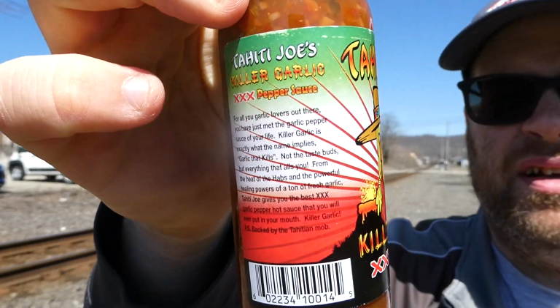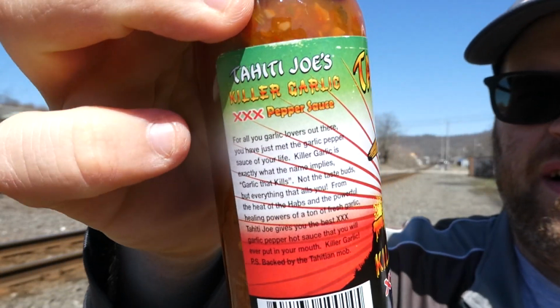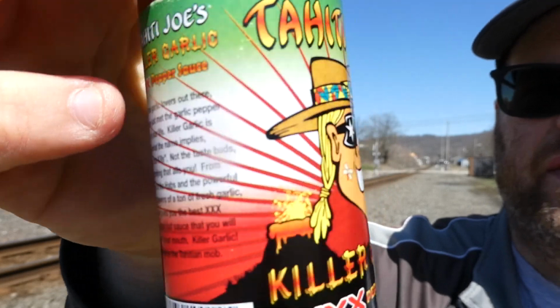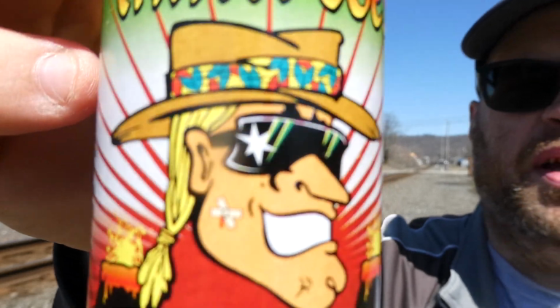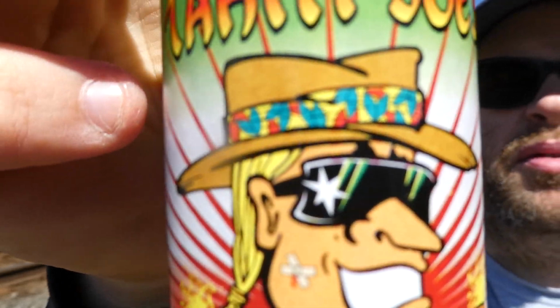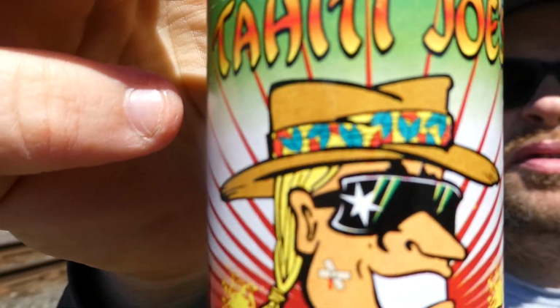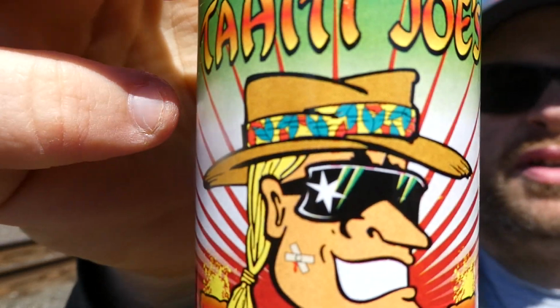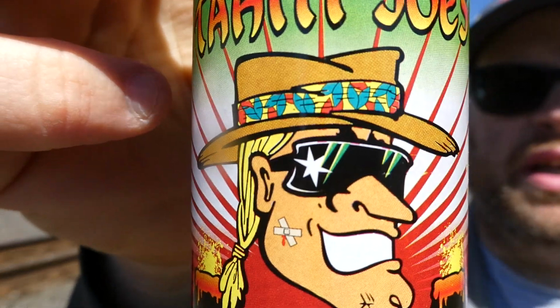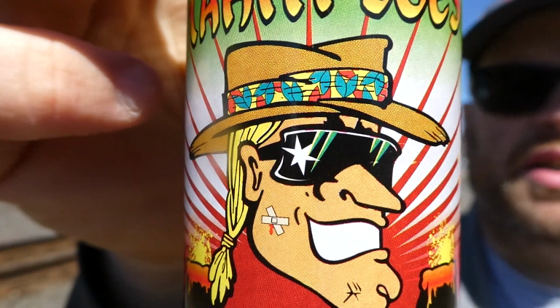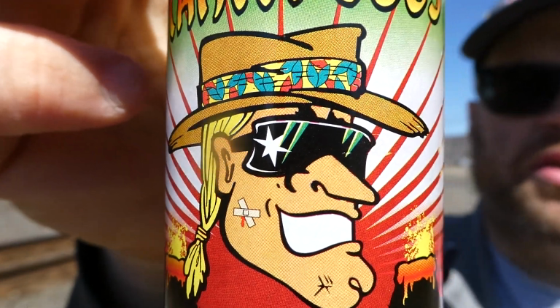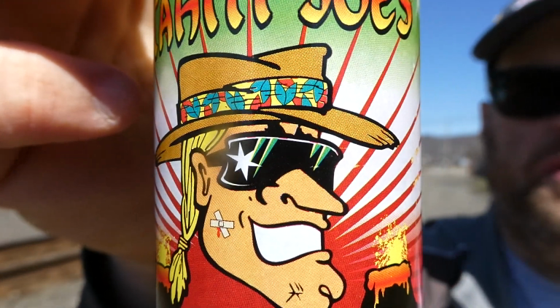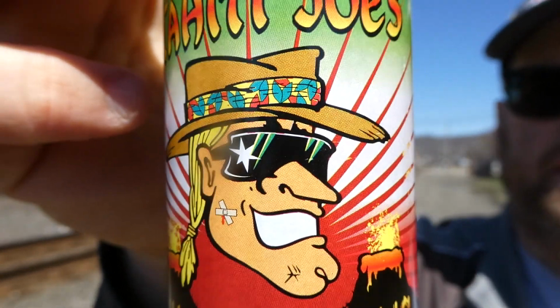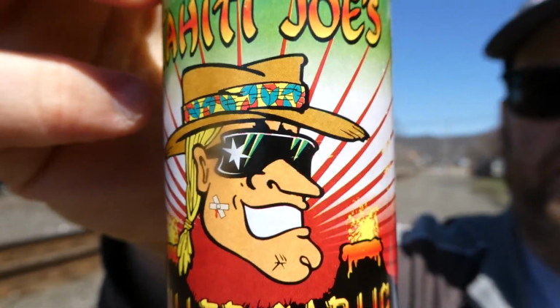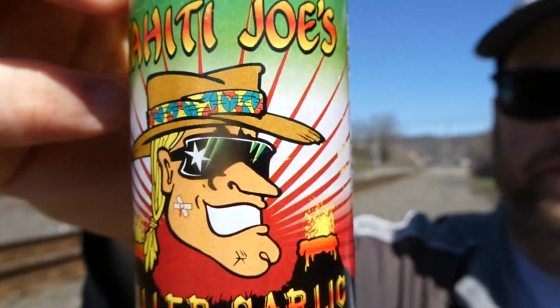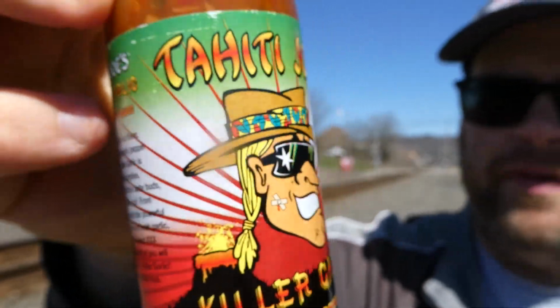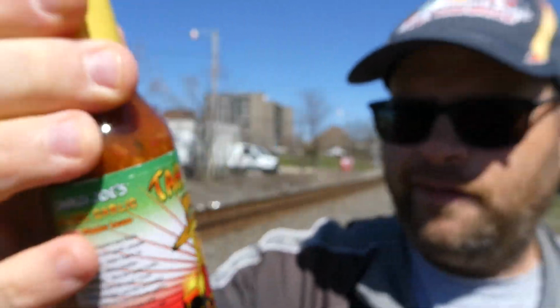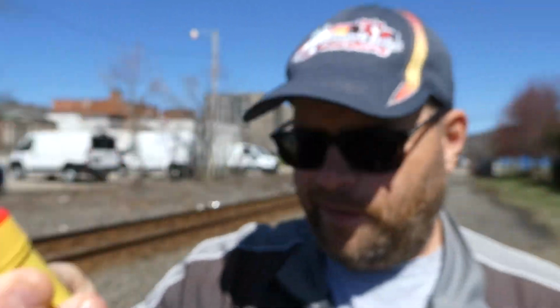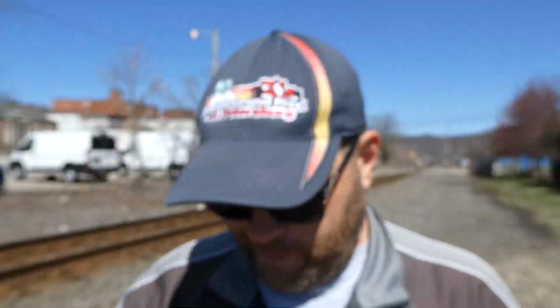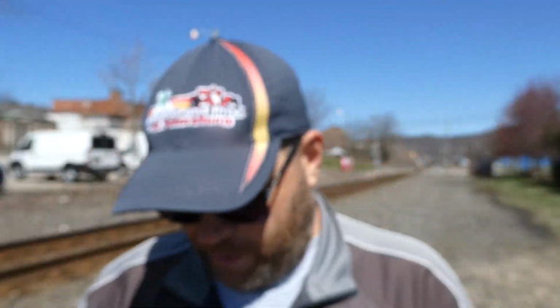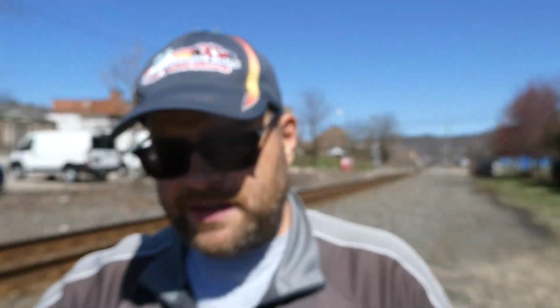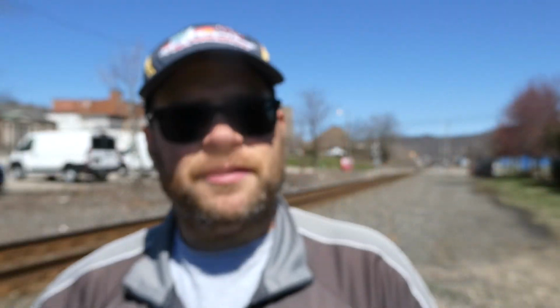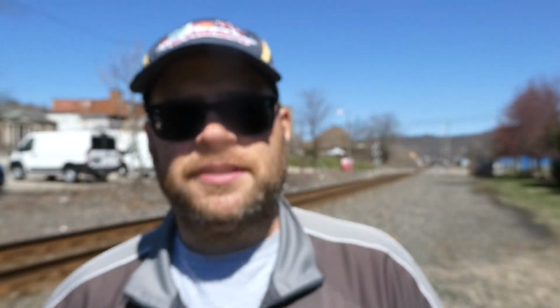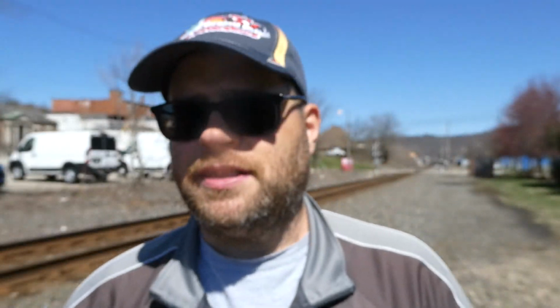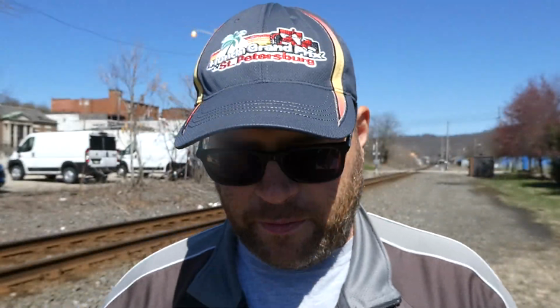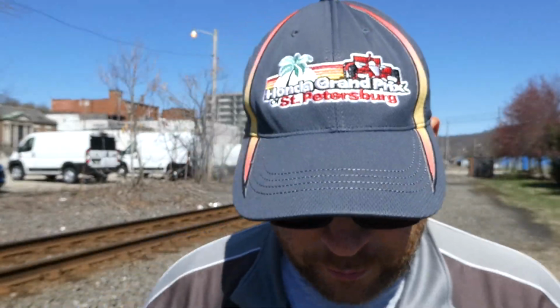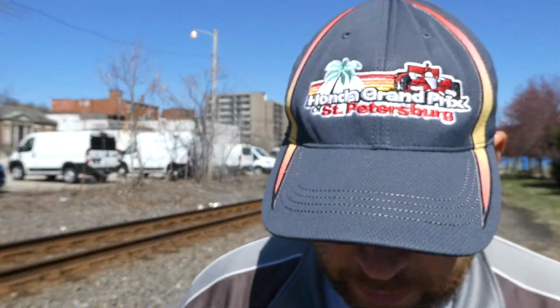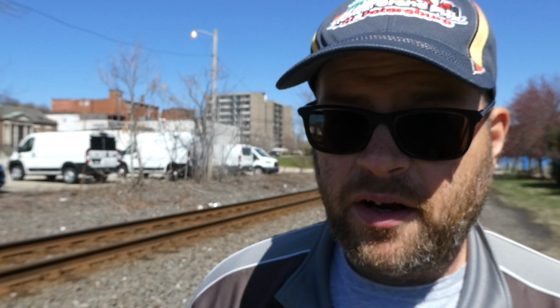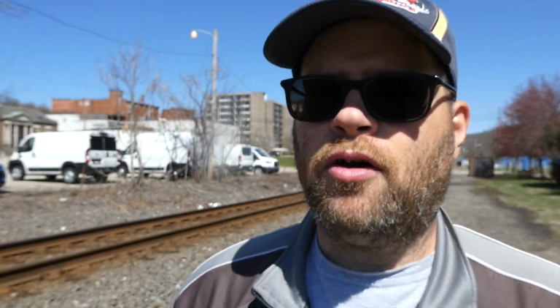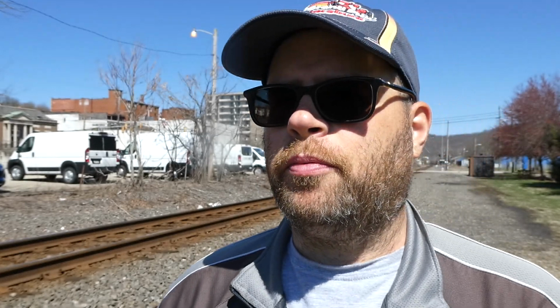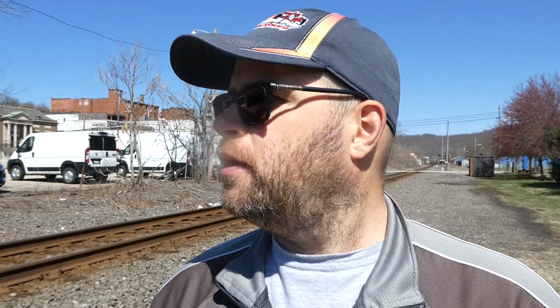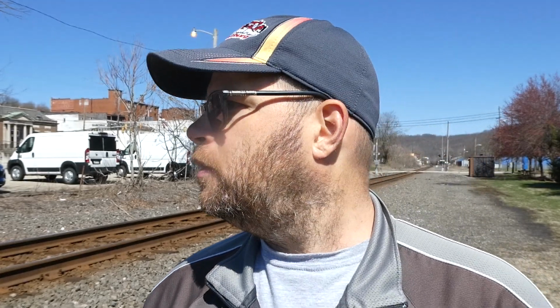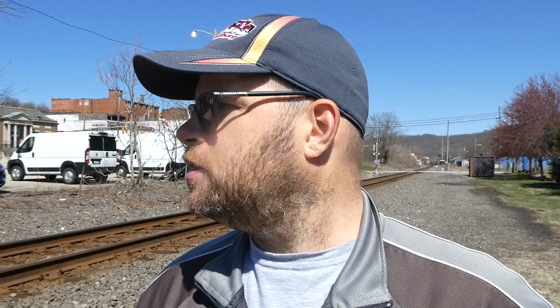Love the label — Tahiti Joe, that's awesome. I've had some other sauces before and they are all pretty good.